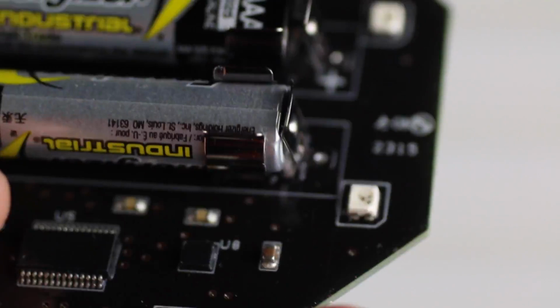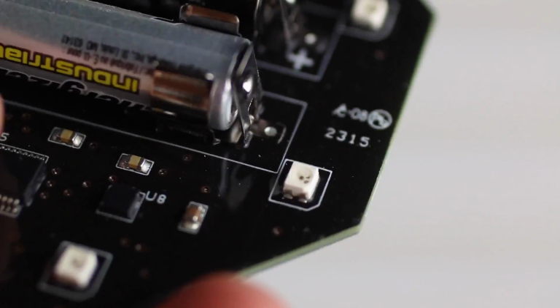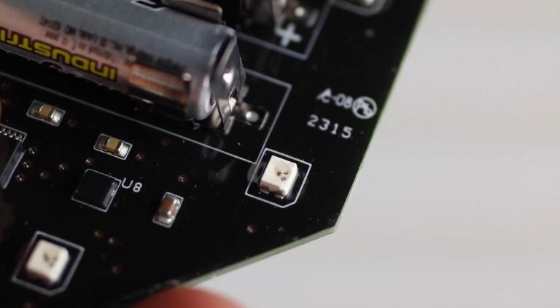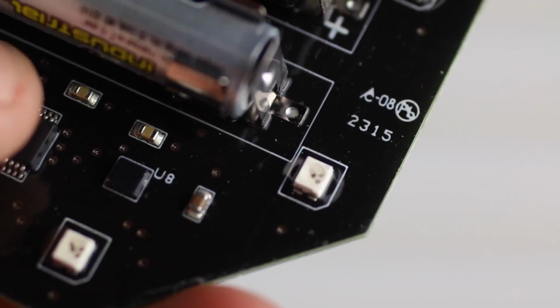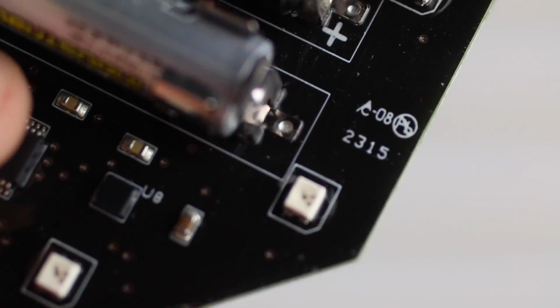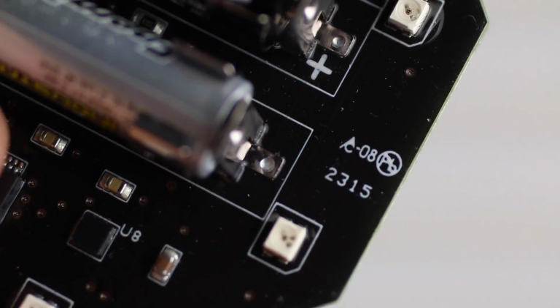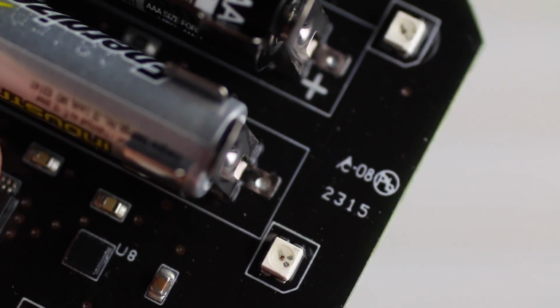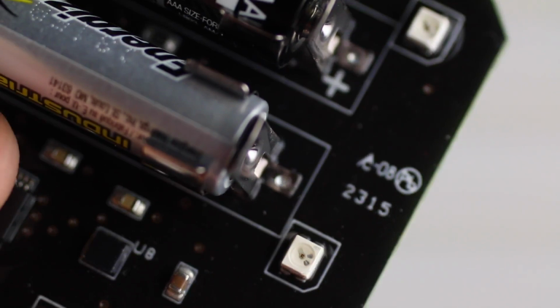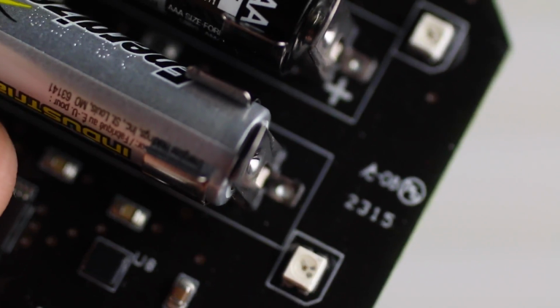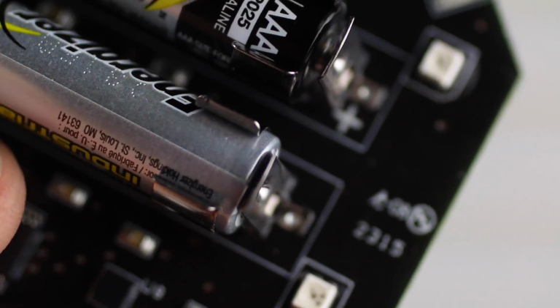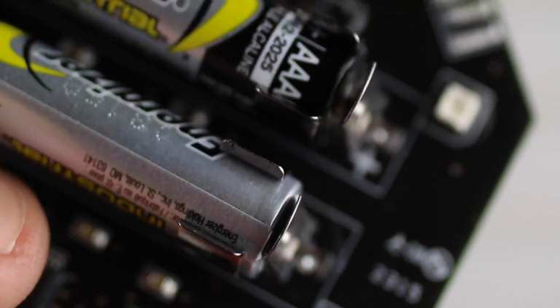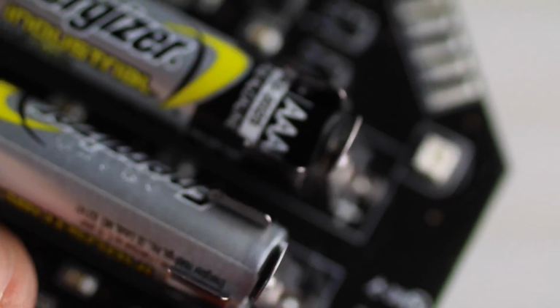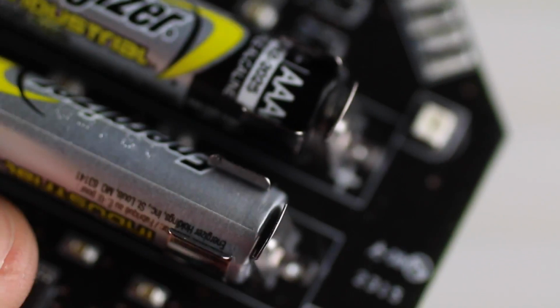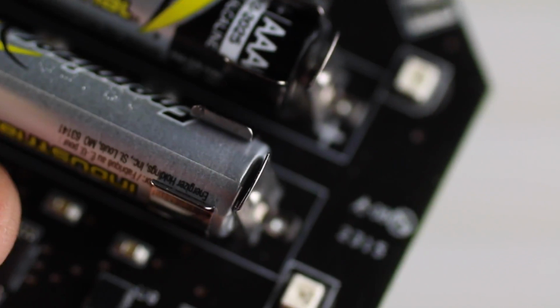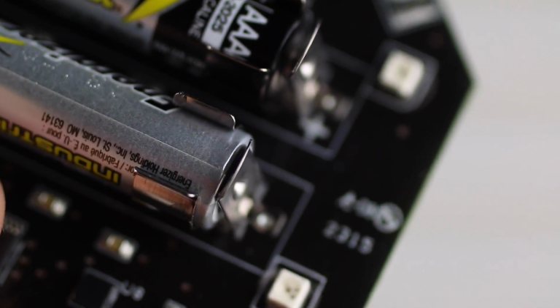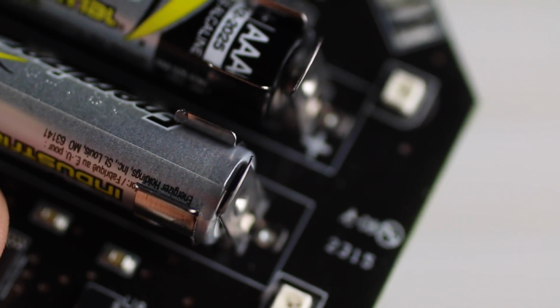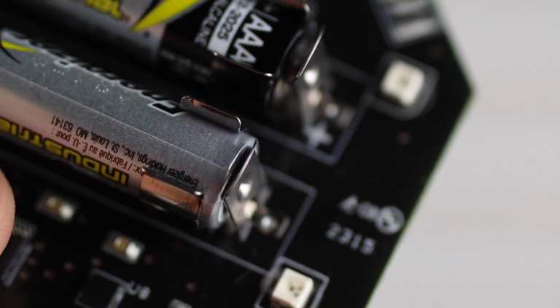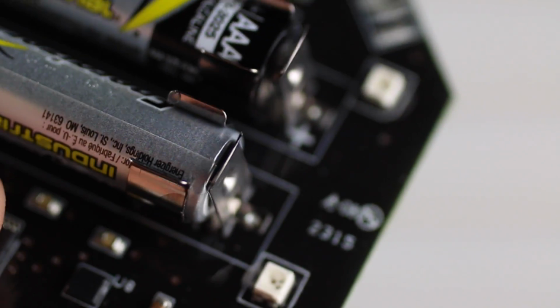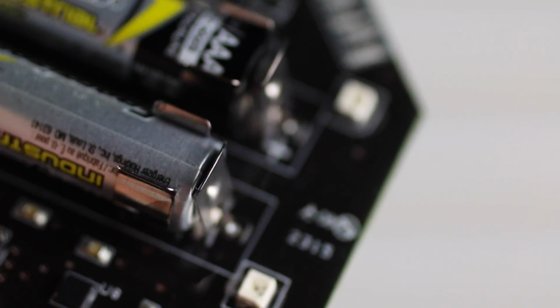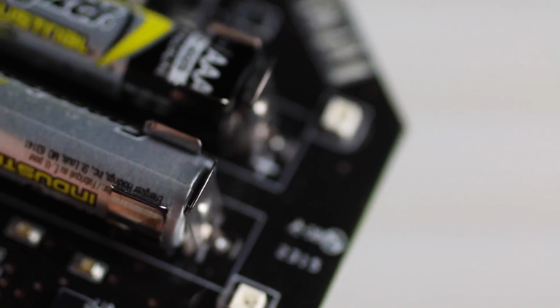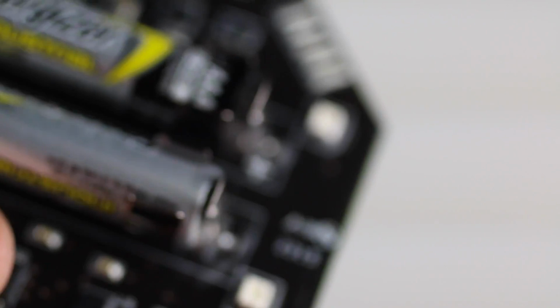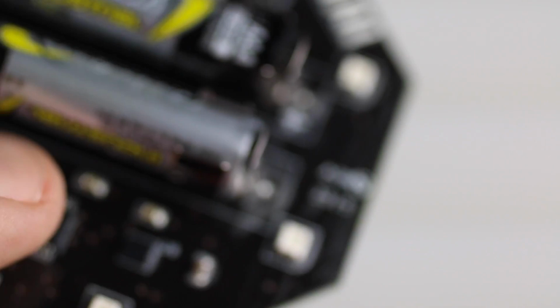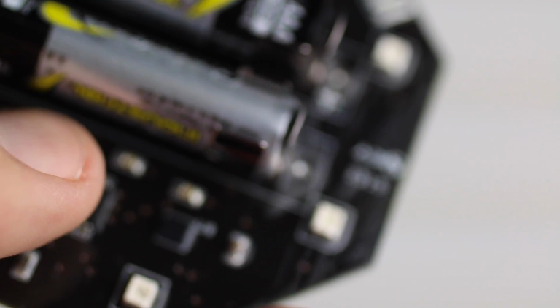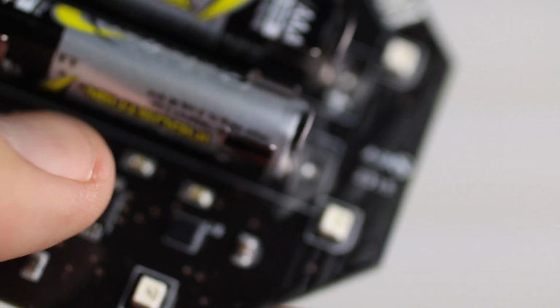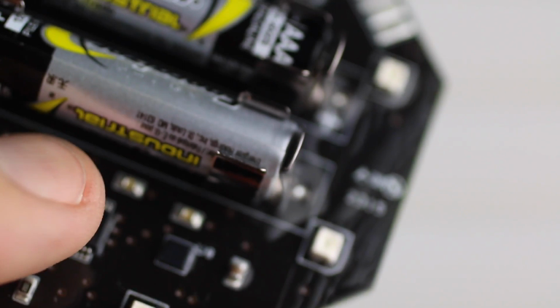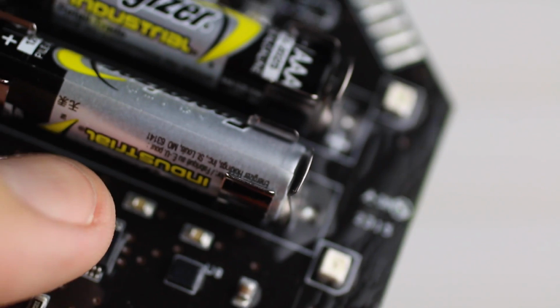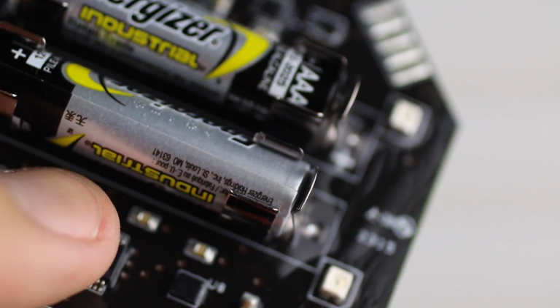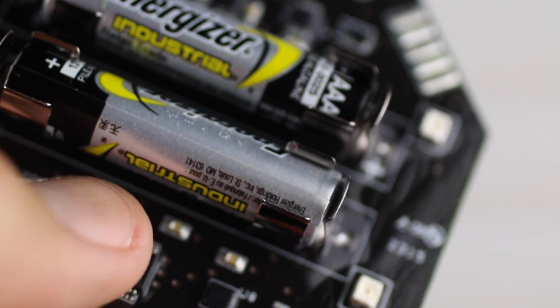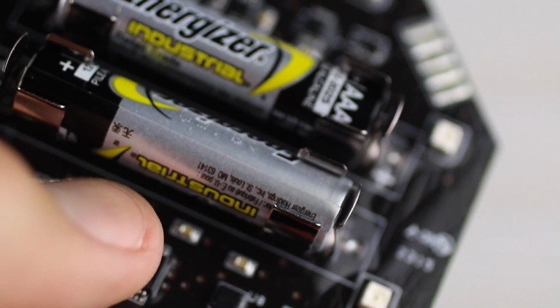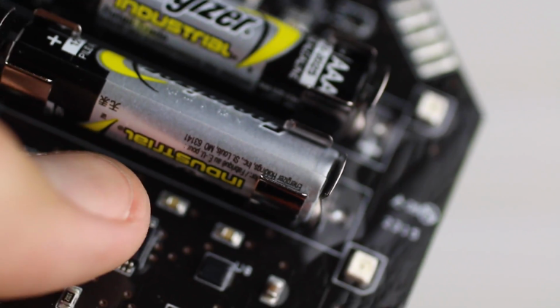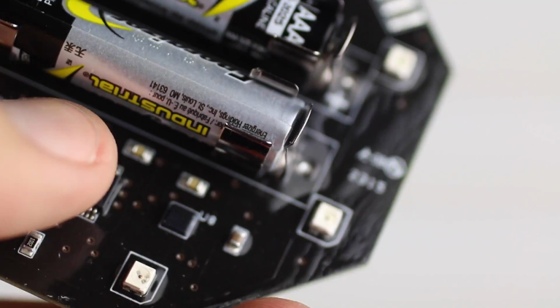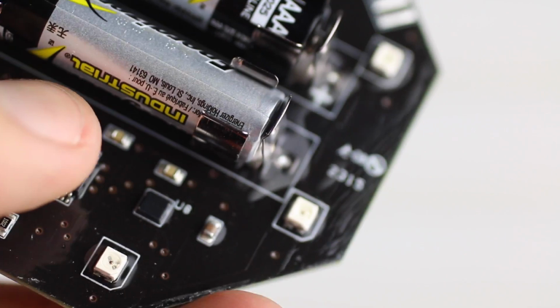When installing the batteries, pay attention to the polarity — the plus and minus of the batteries — and install them properly.